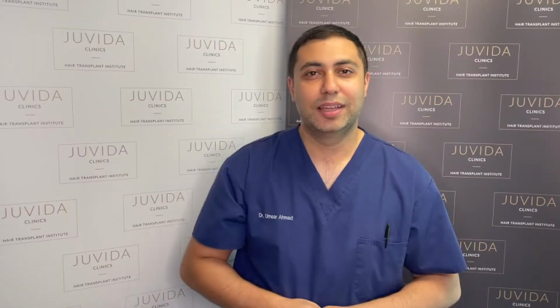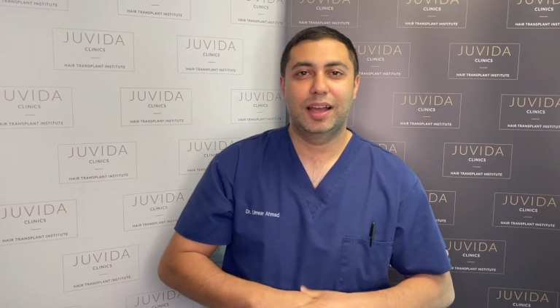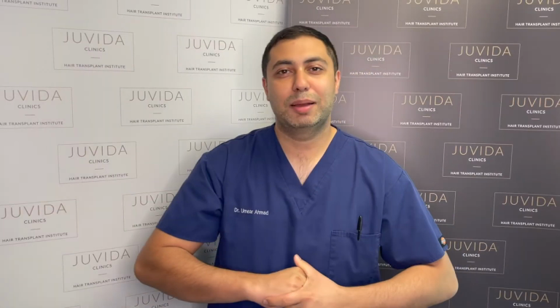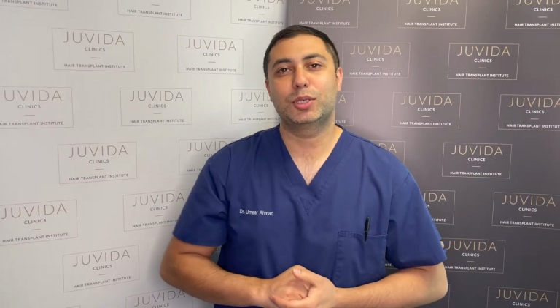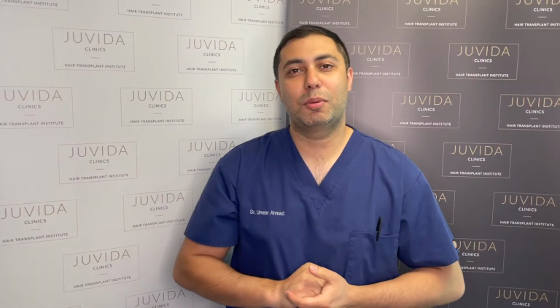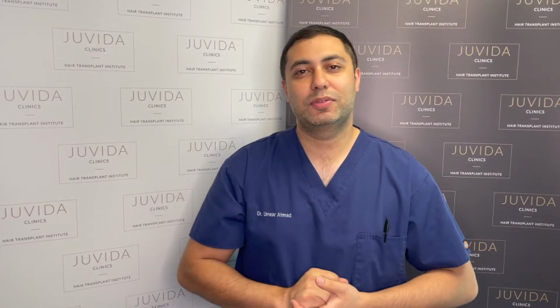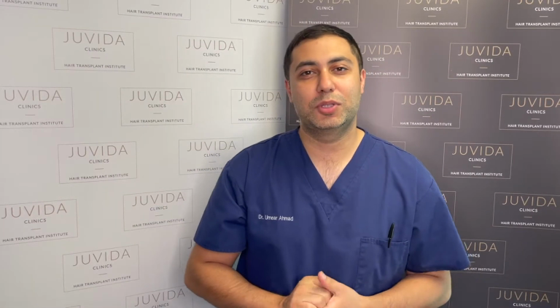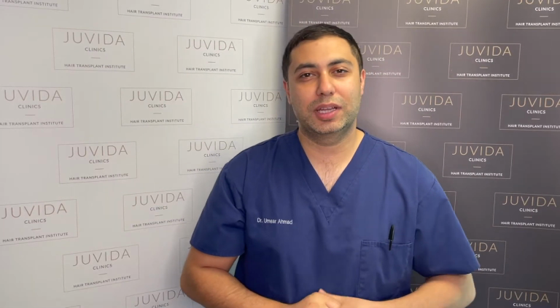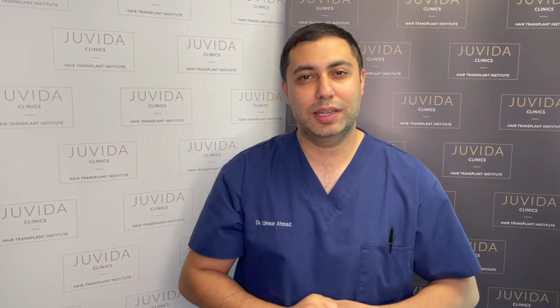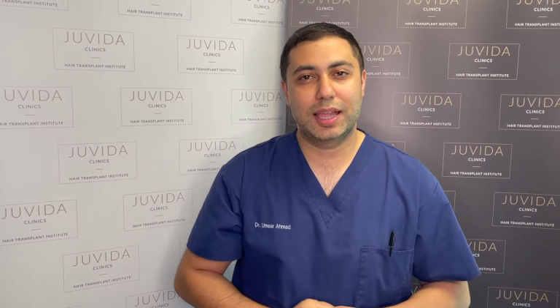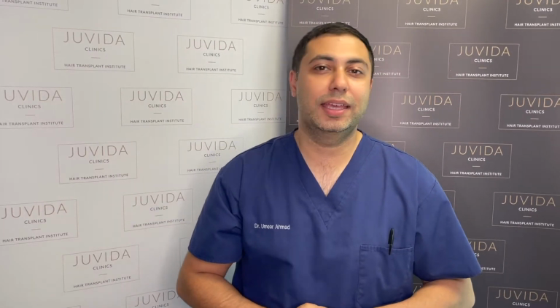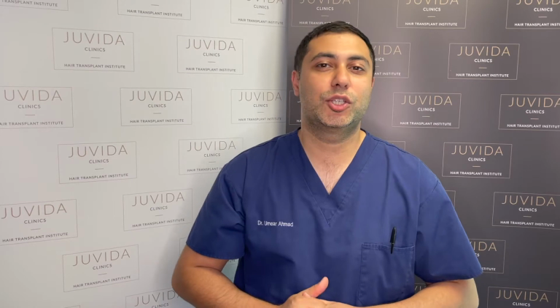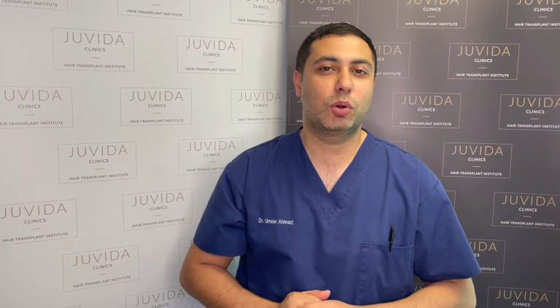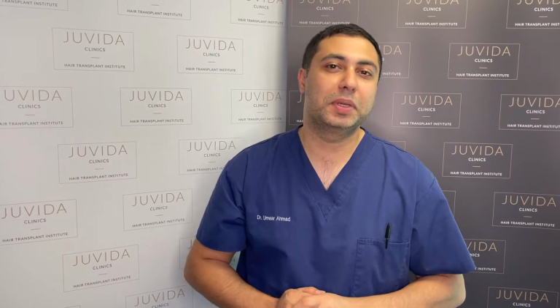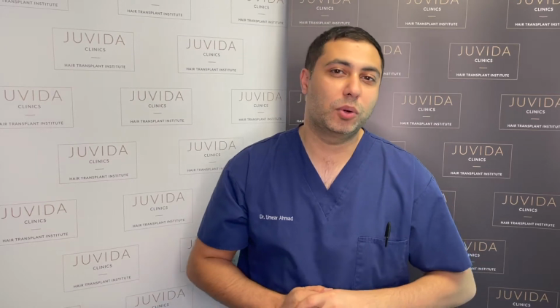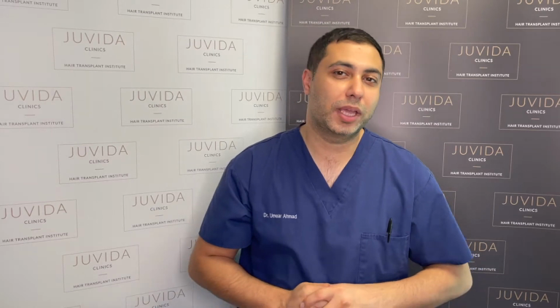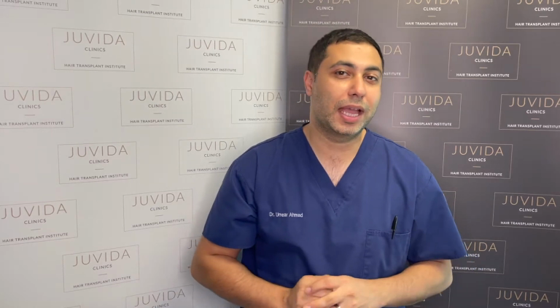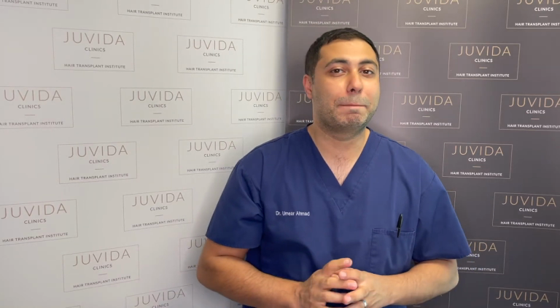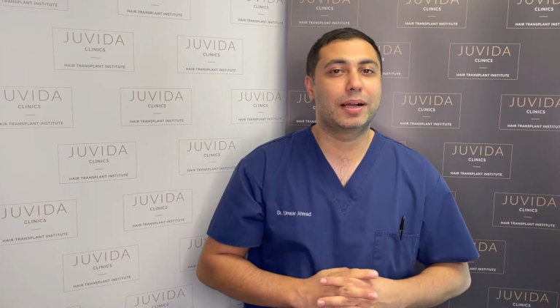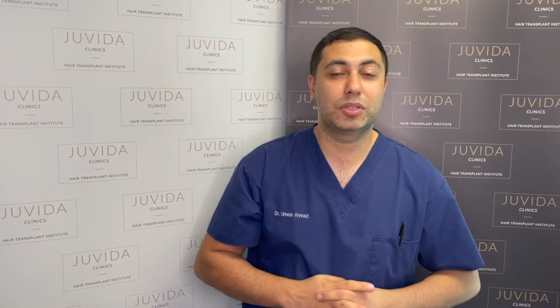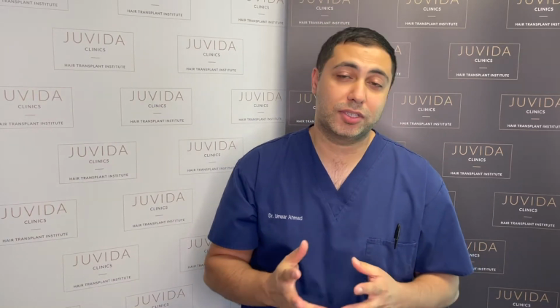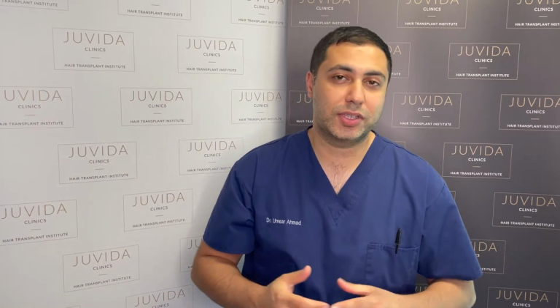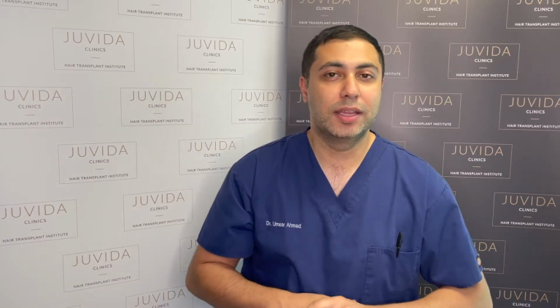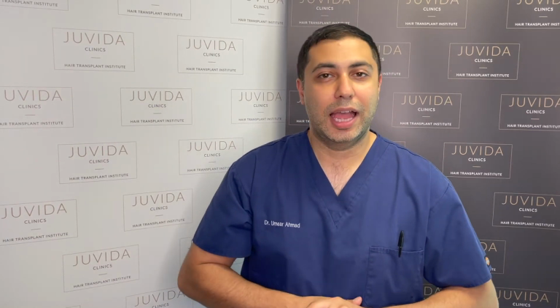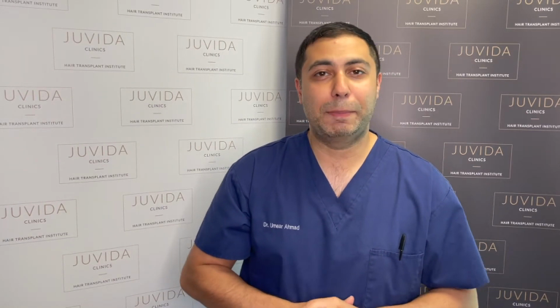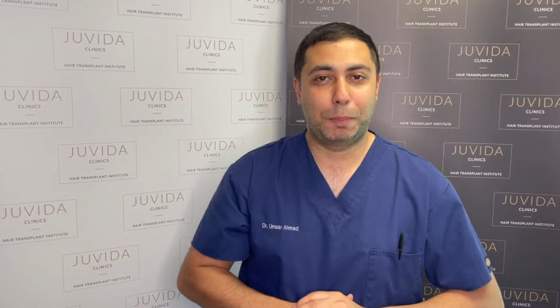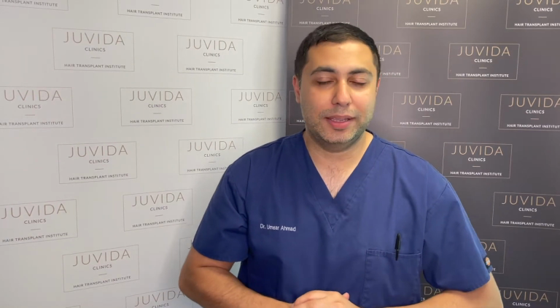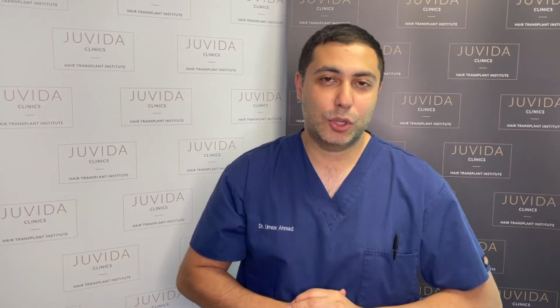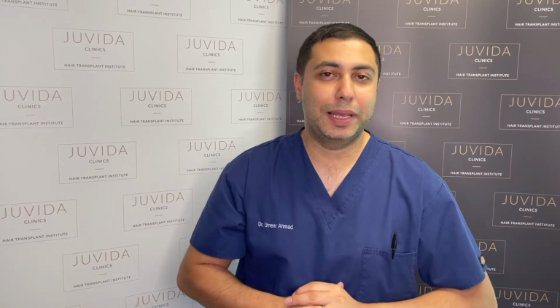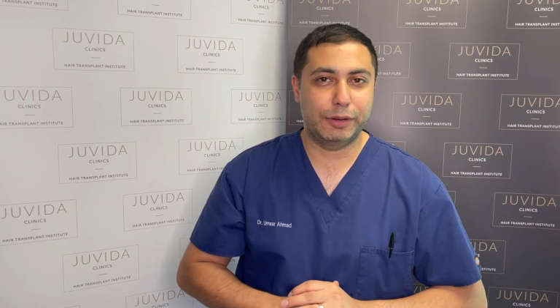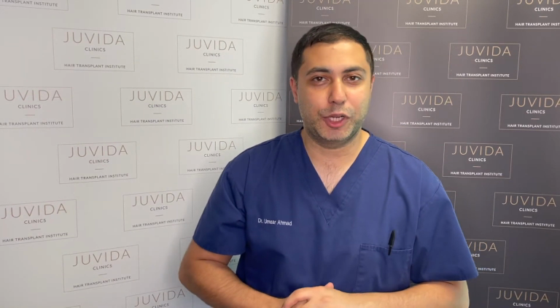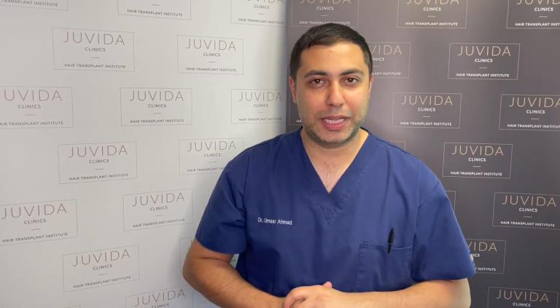Hi, I'm Dr. Ahmed from Javita Clinics. In this talk, we'll be talking about and discussing PRP, so platelet-rich plasma.